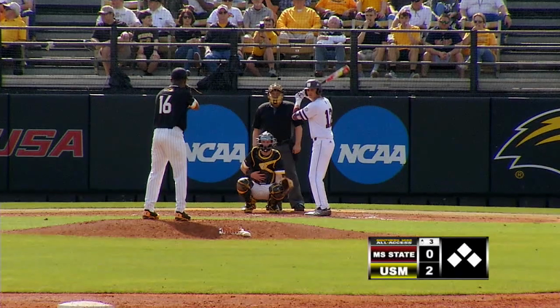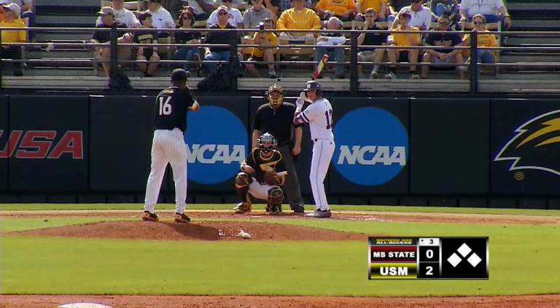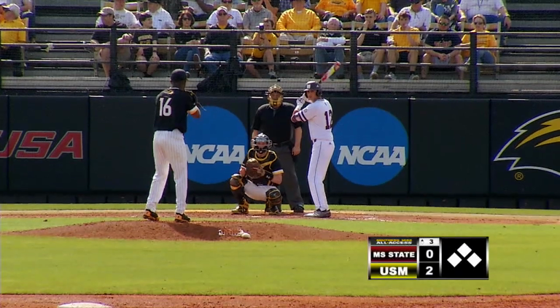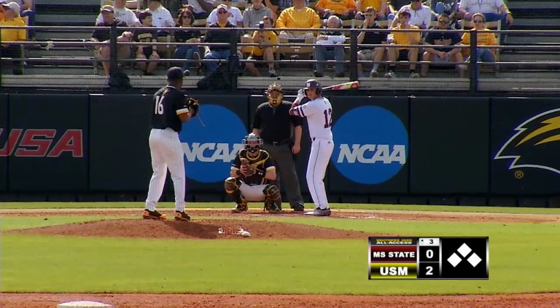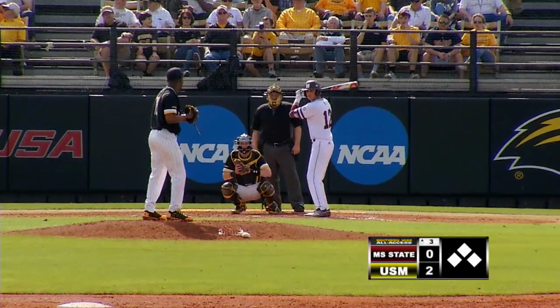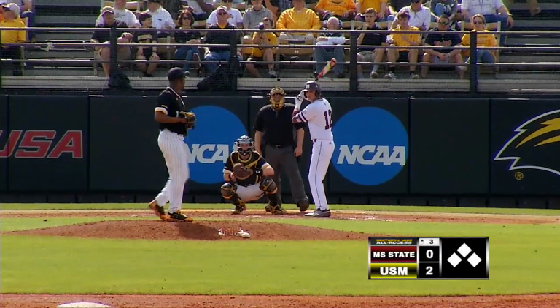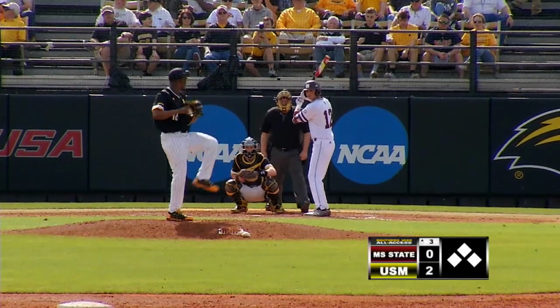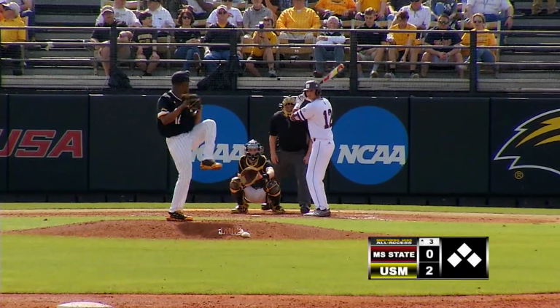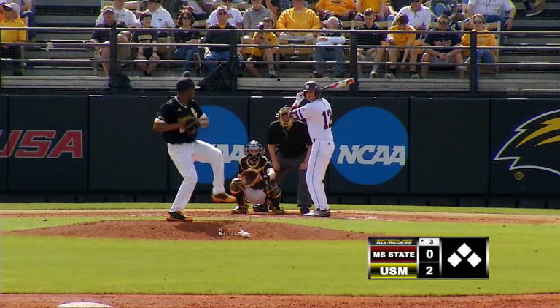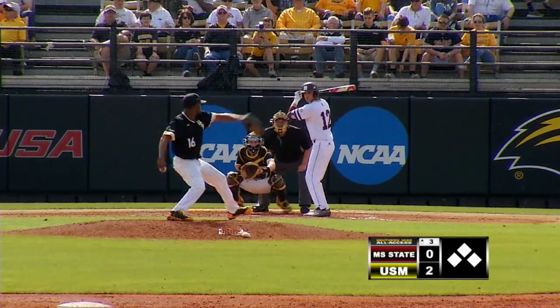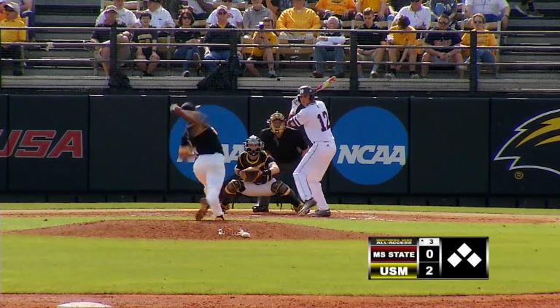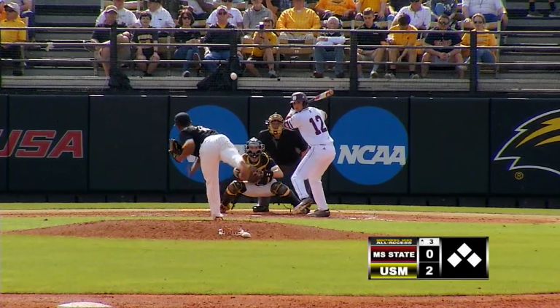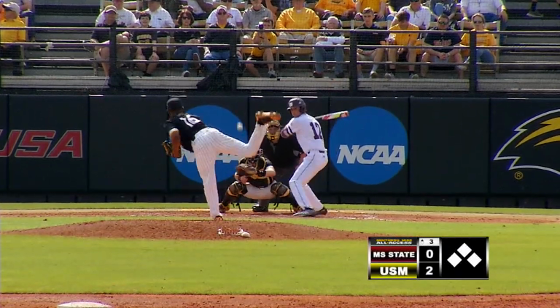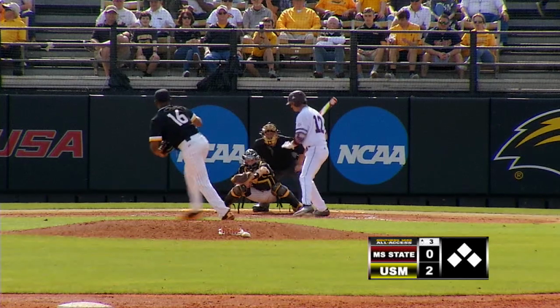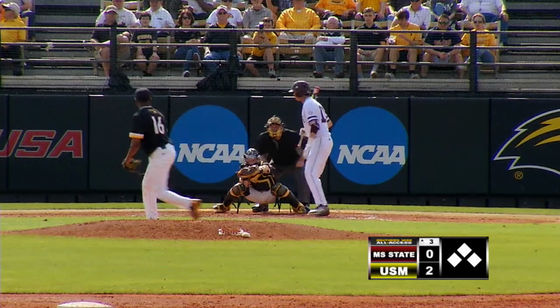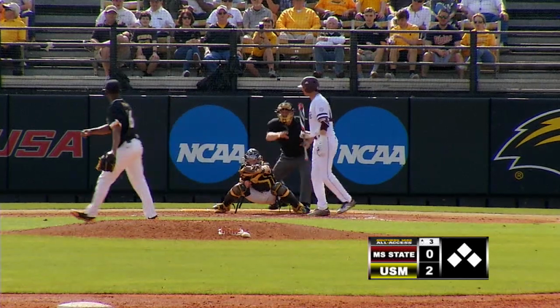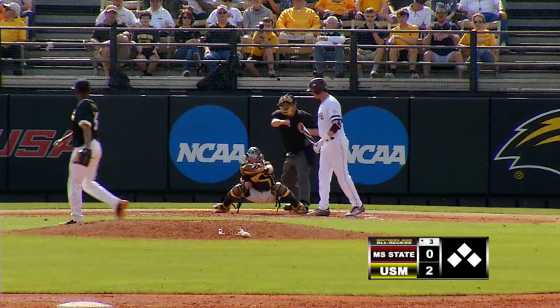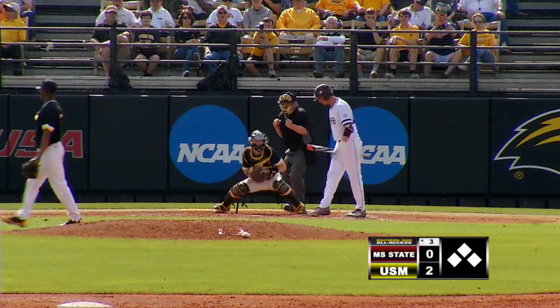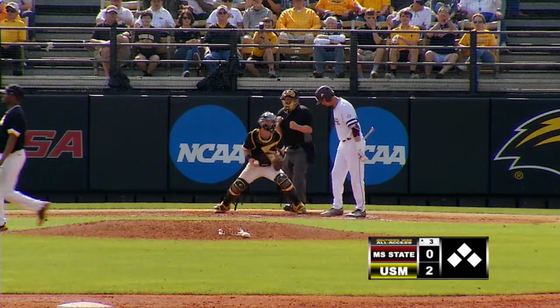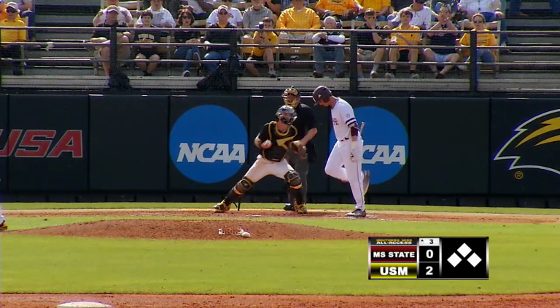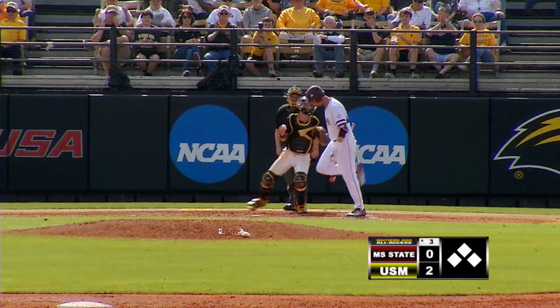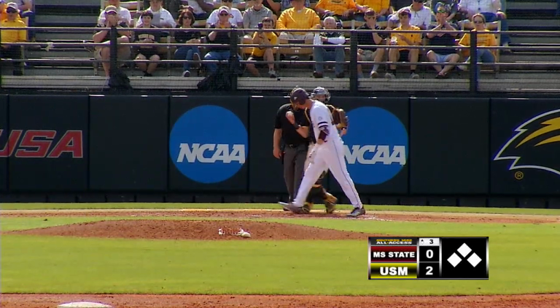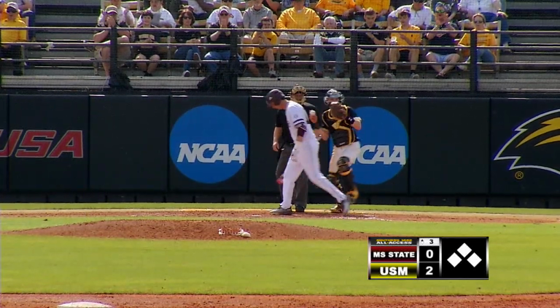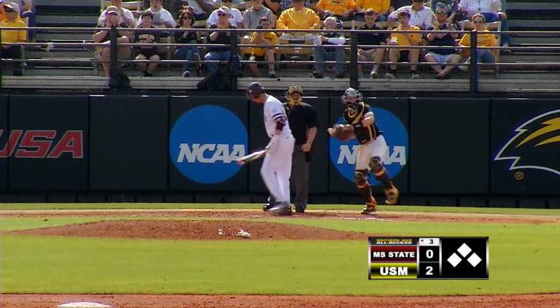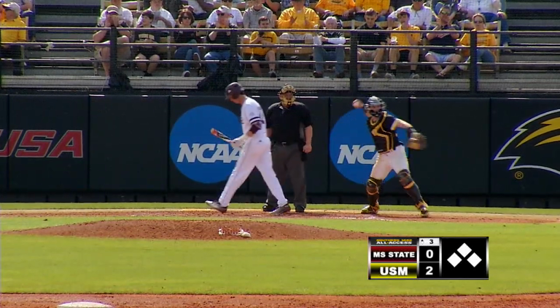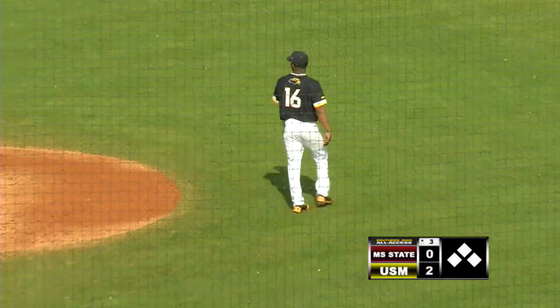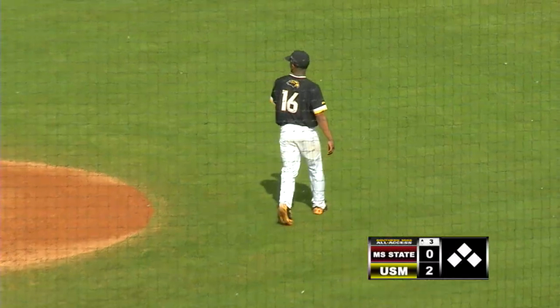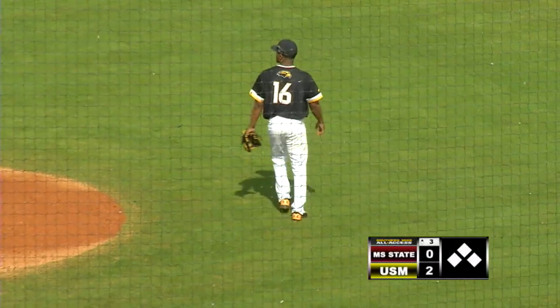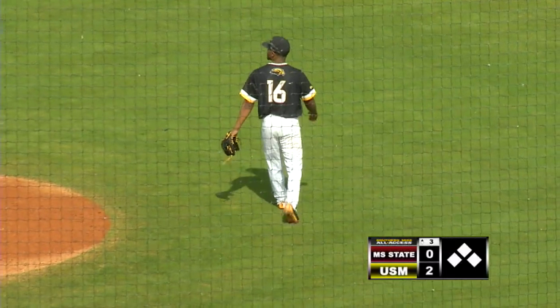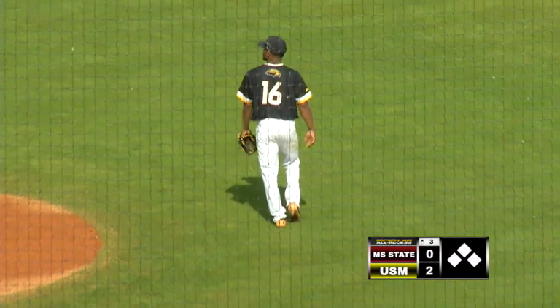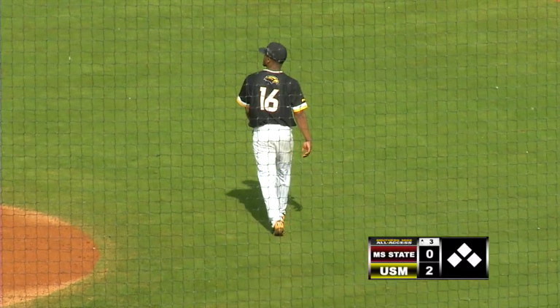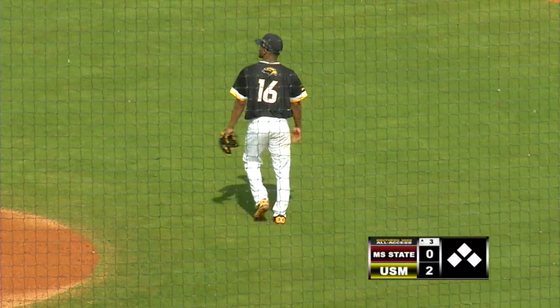One and two to Tanner Poole. Keys kicks and fires. Breaking ball, strike three called. That's a pretty pitch. Curve ball in for a strike.